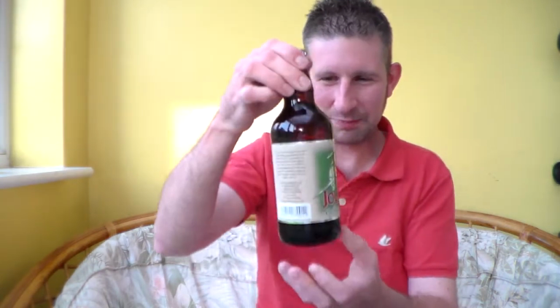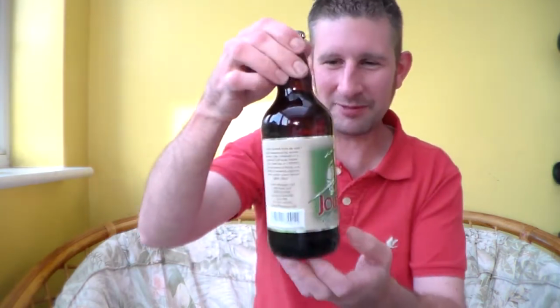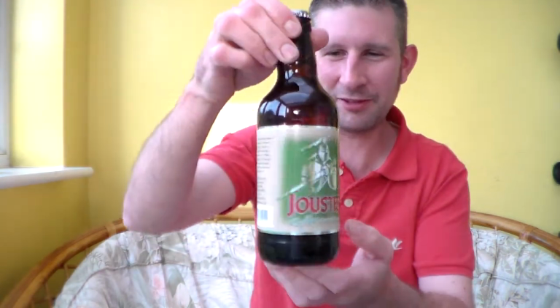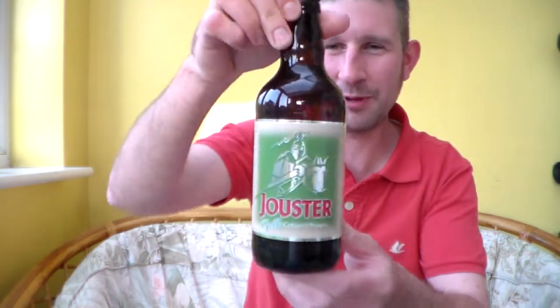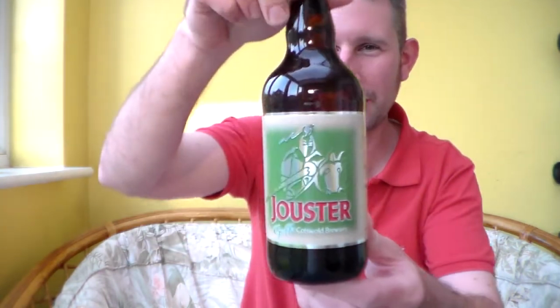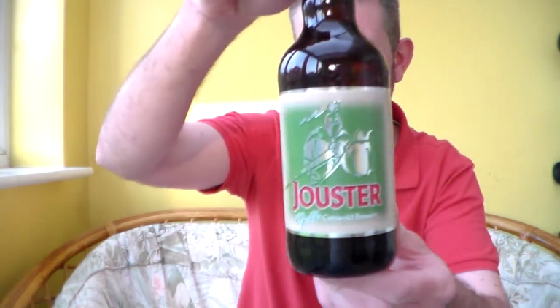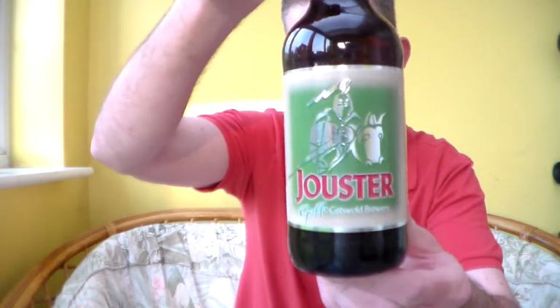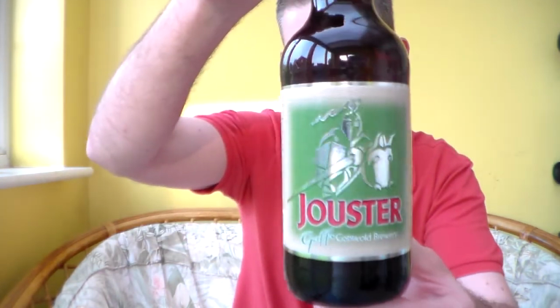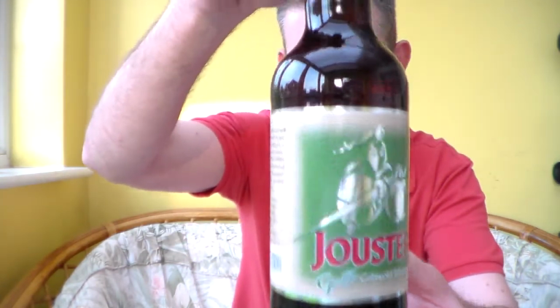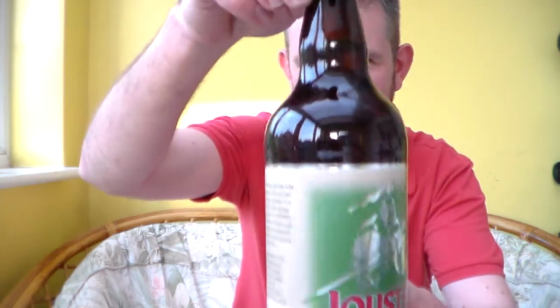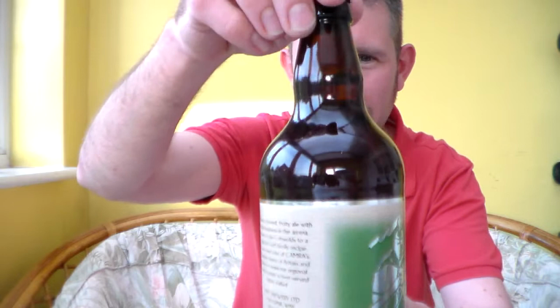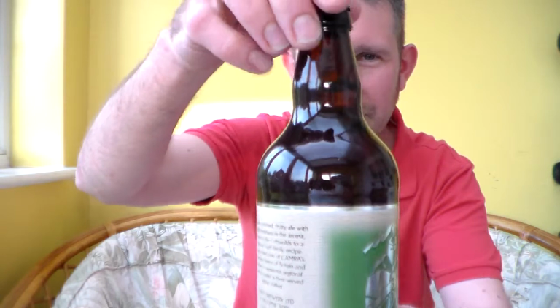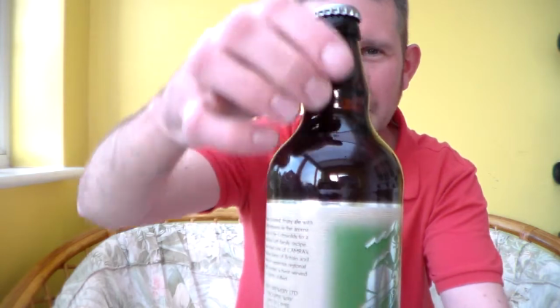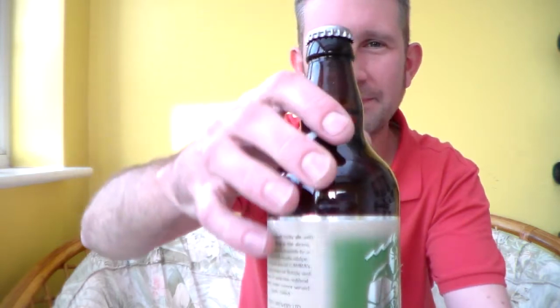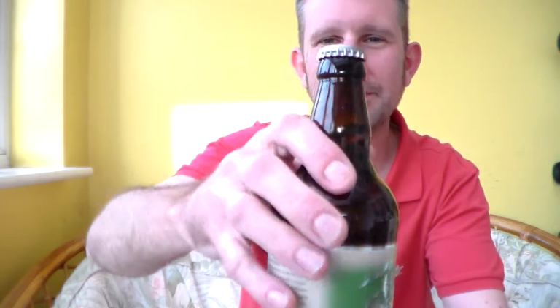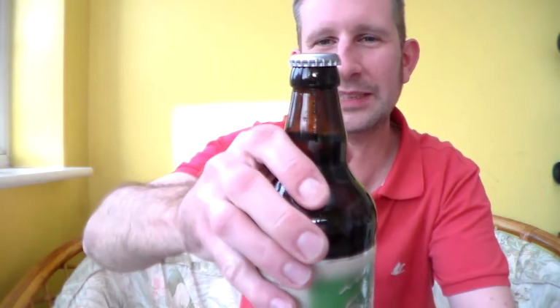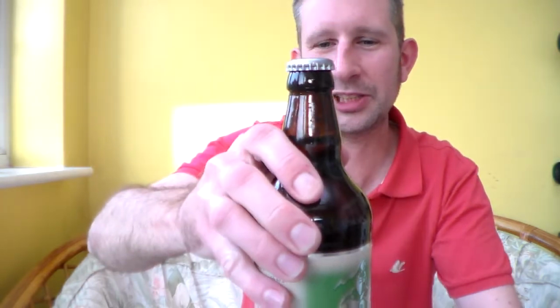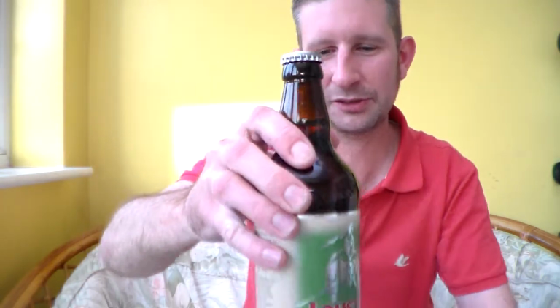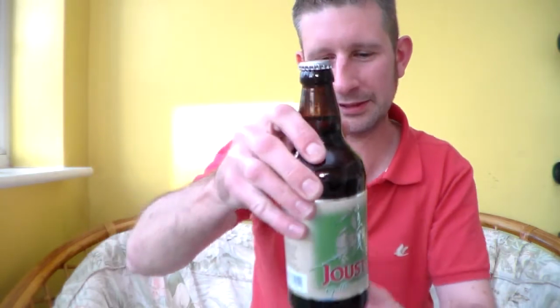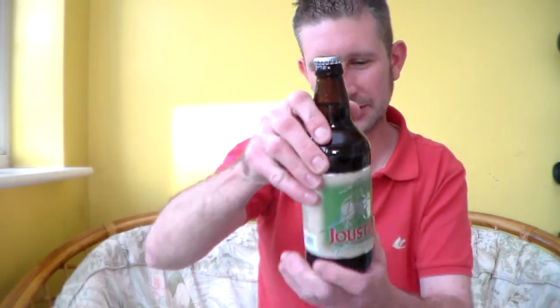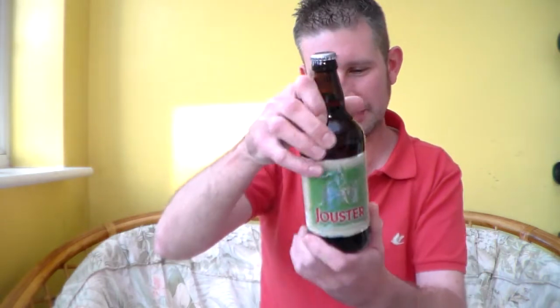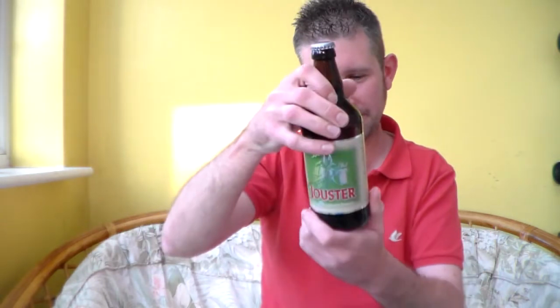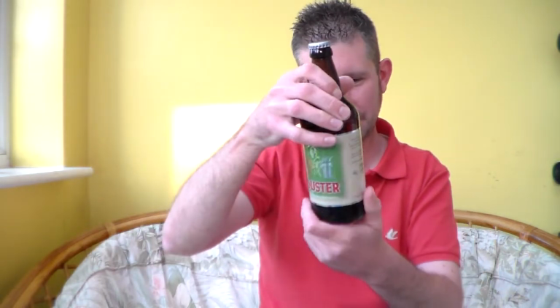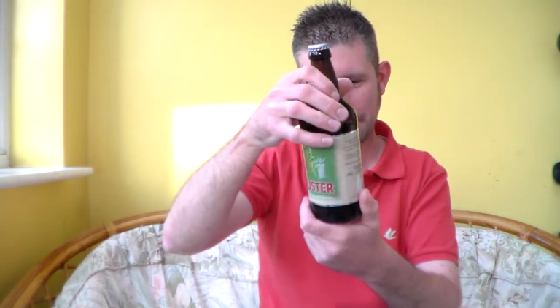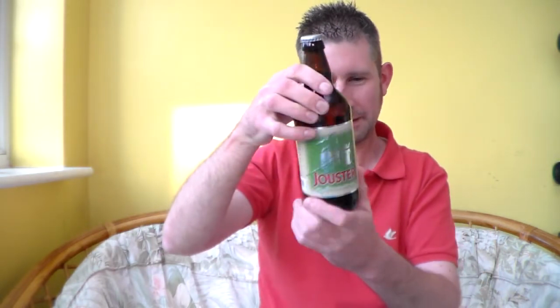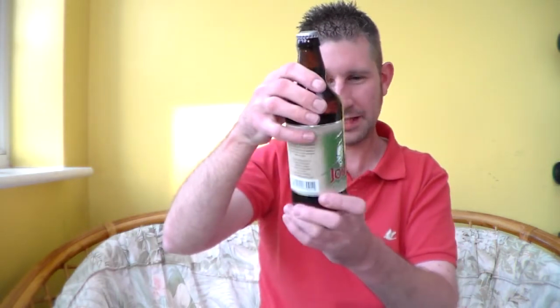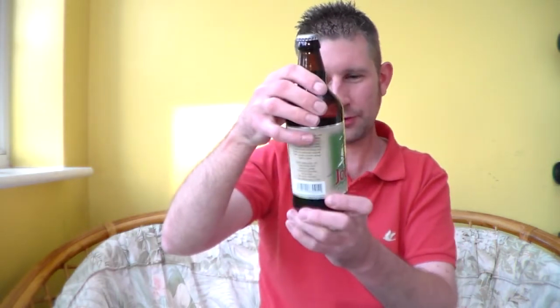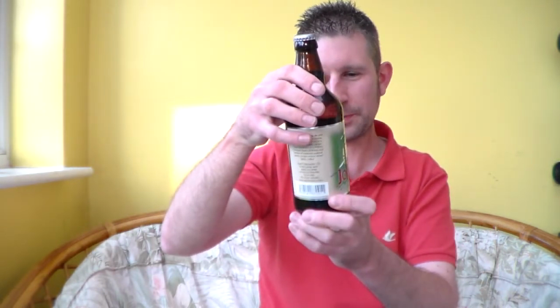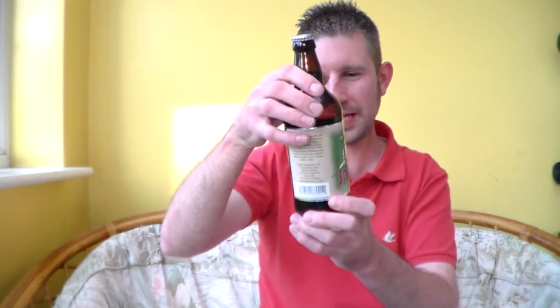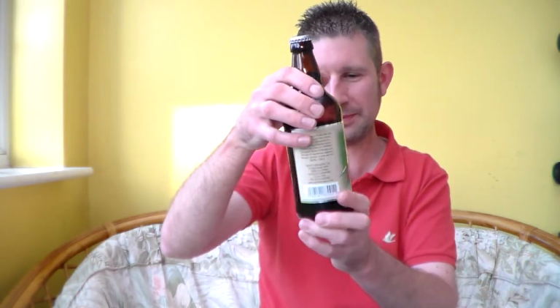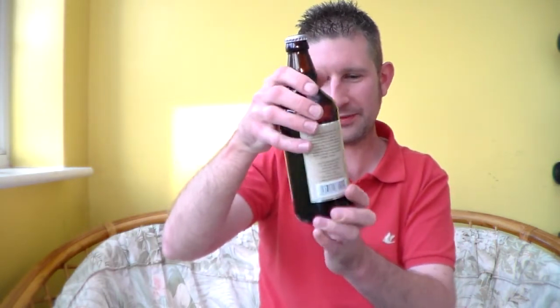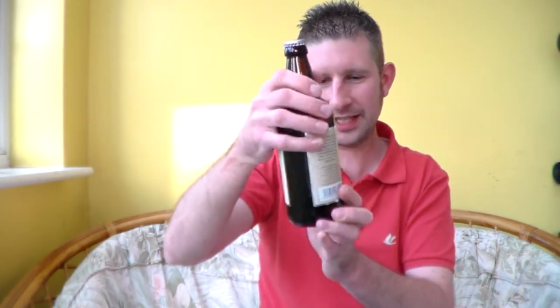Brown 500ml bottle. Plain silver crown on the top there. It's a 4% ABV.